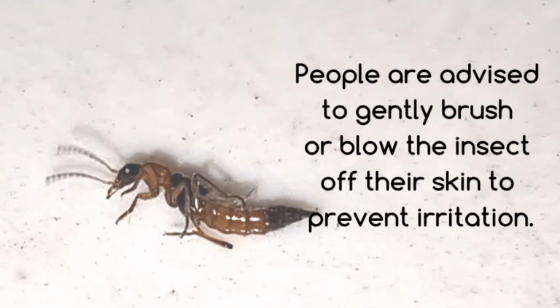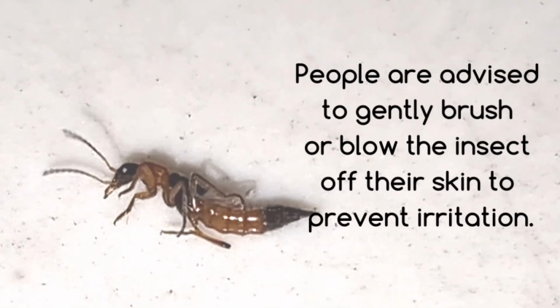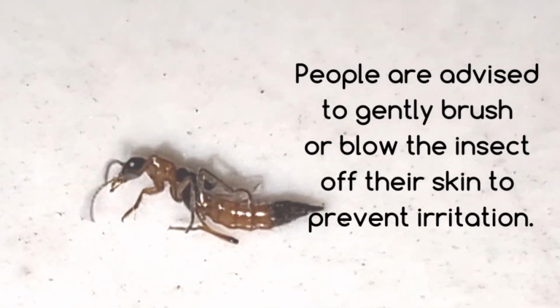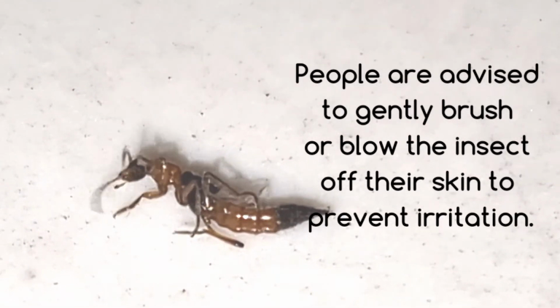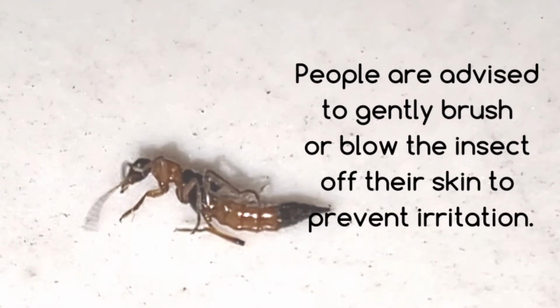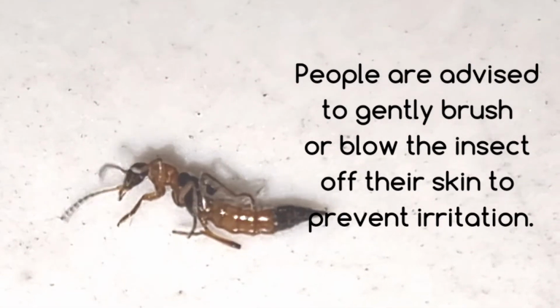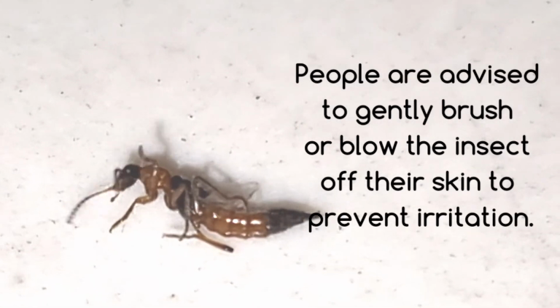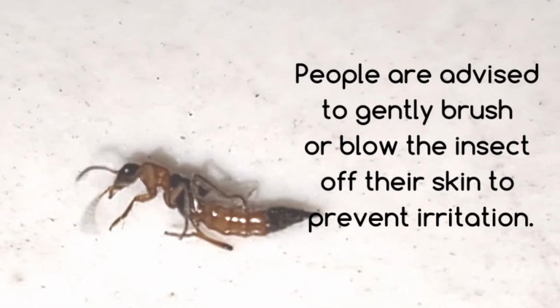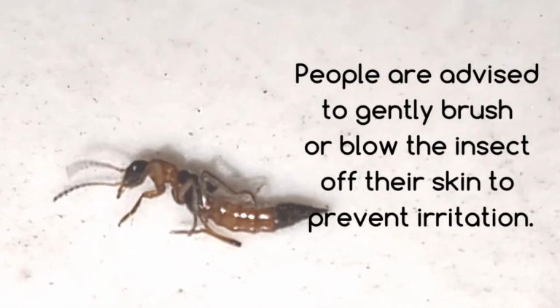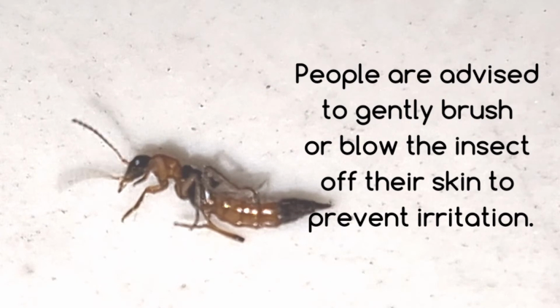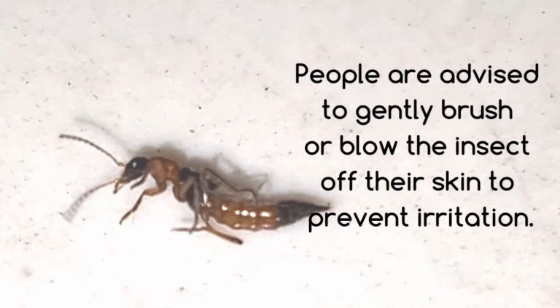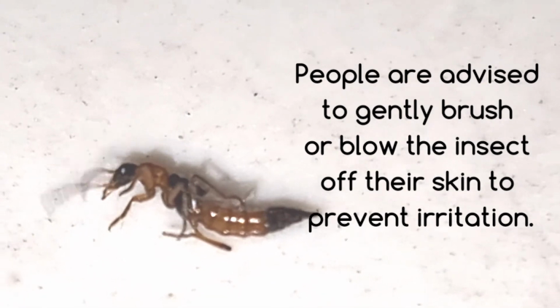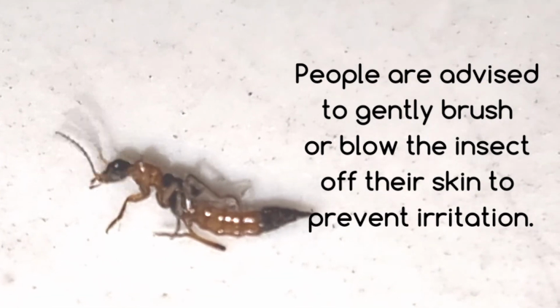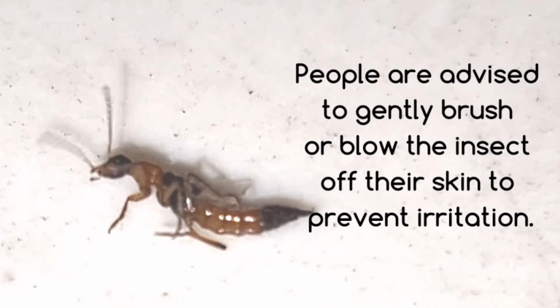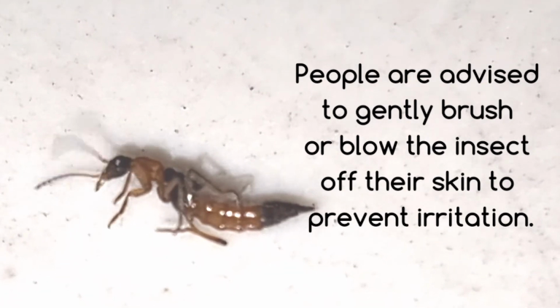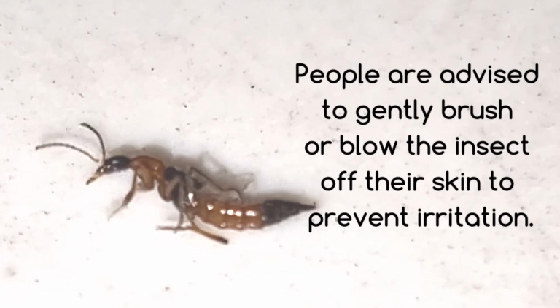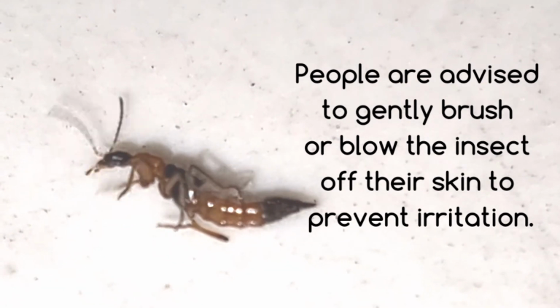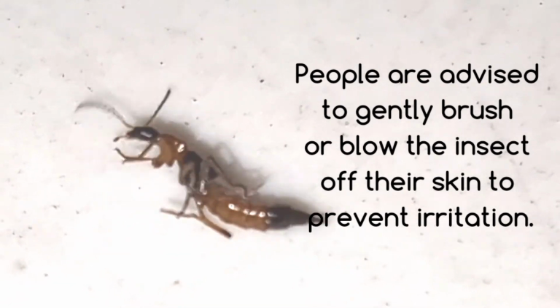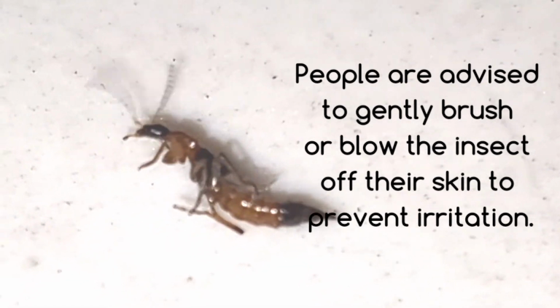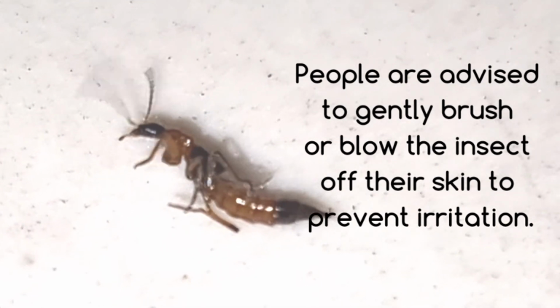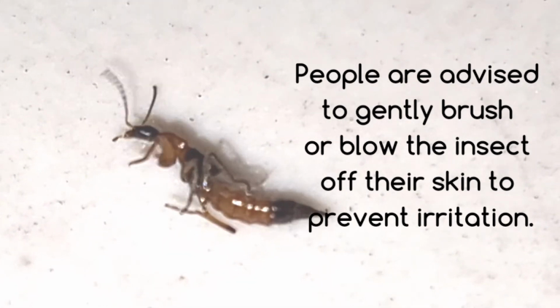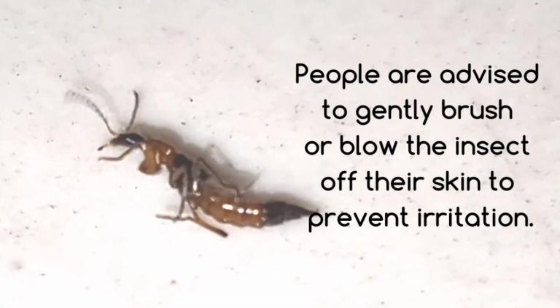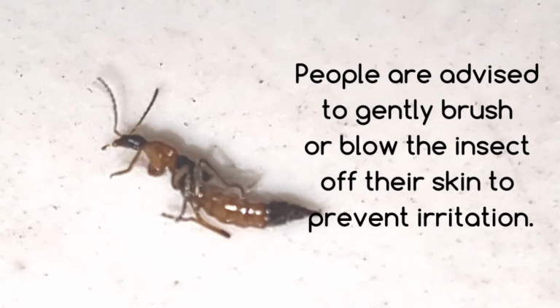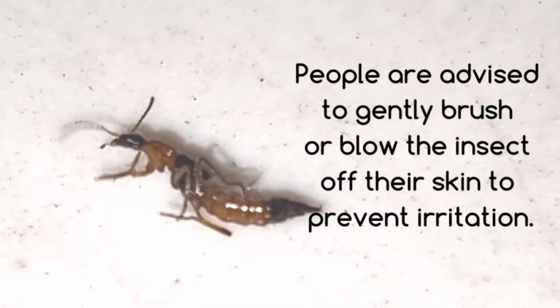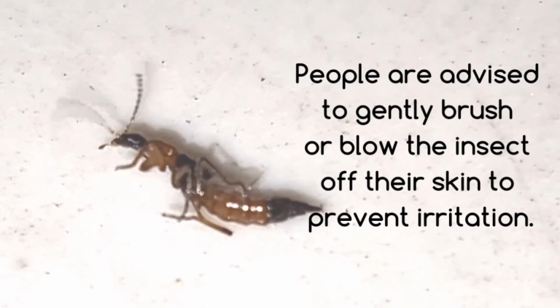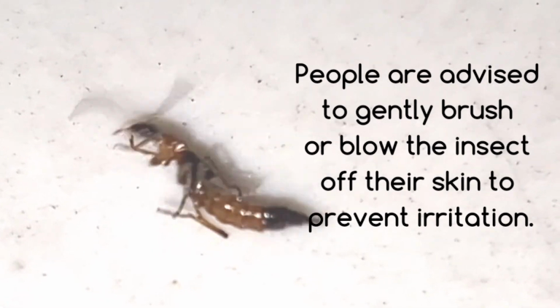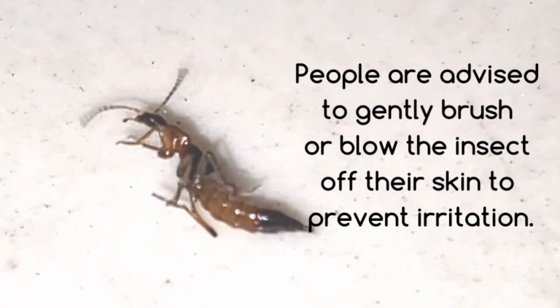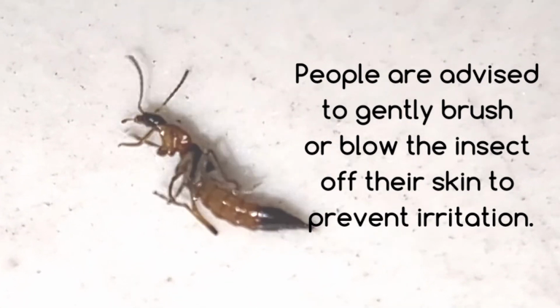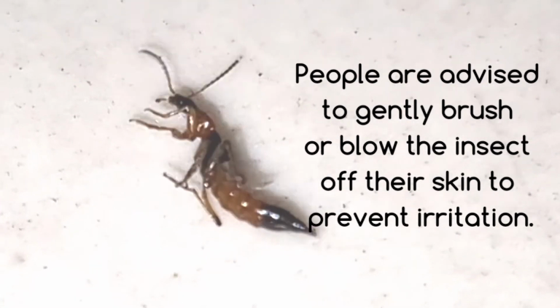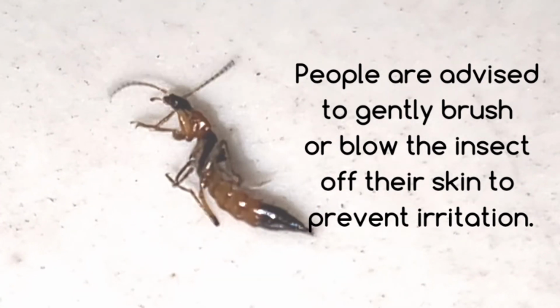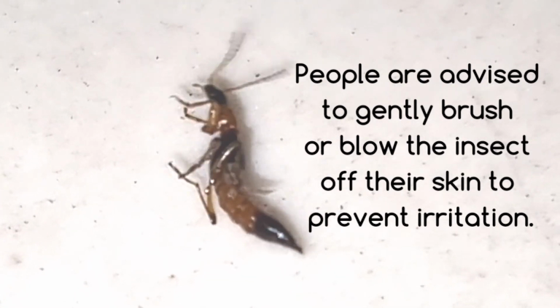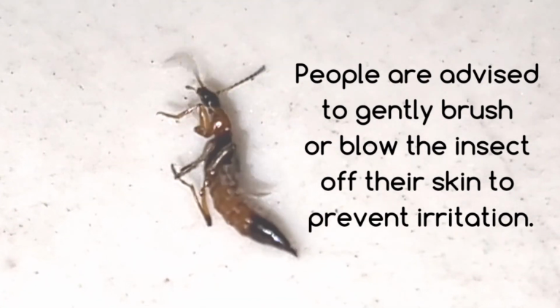People are advised to gently brush or blow the insect off their skin to prevent irritation.